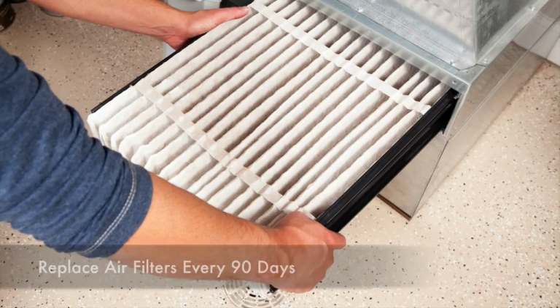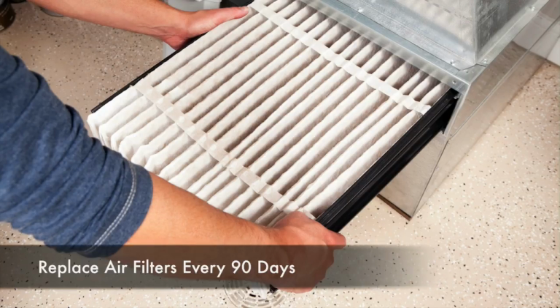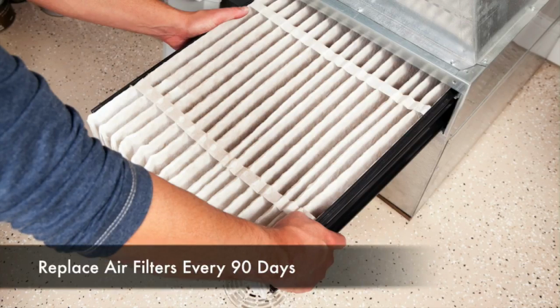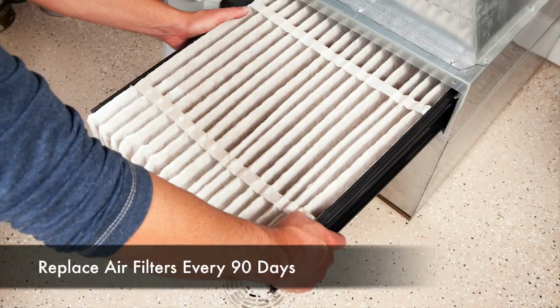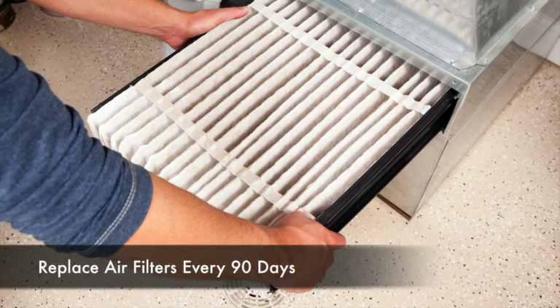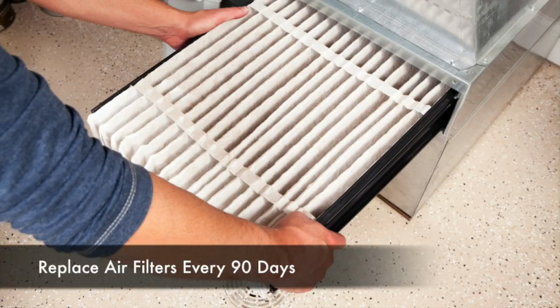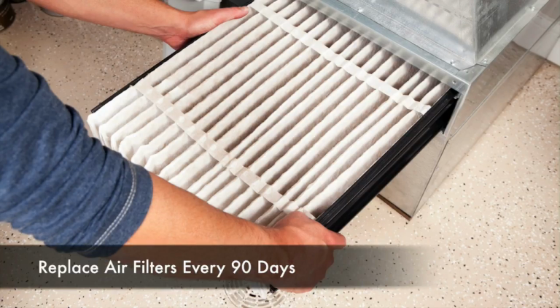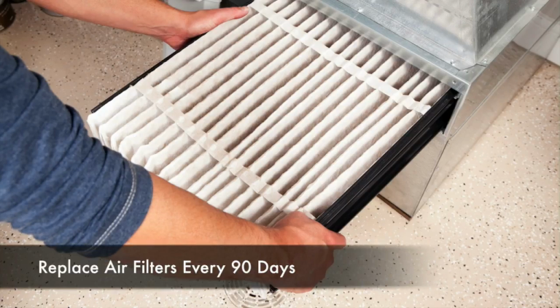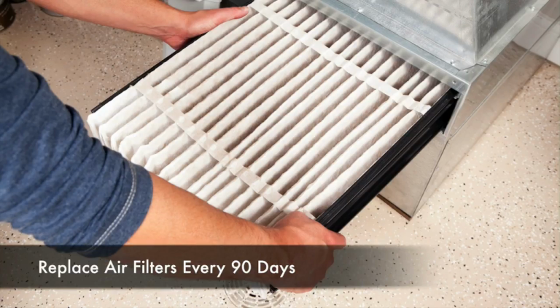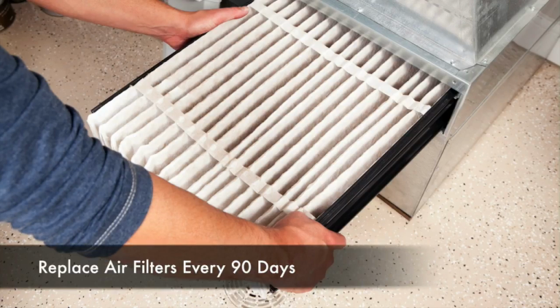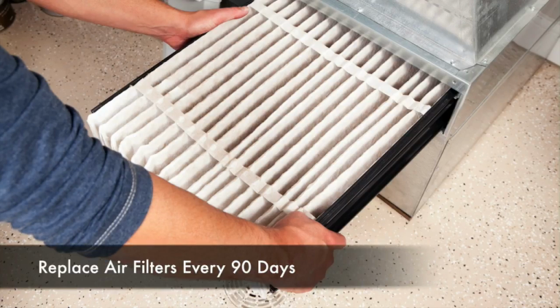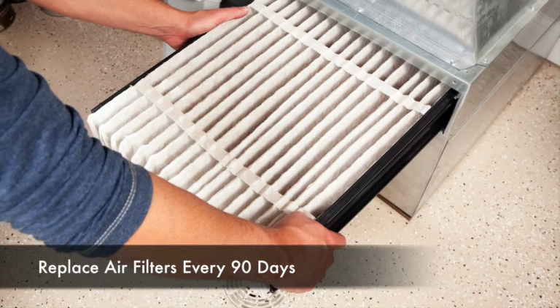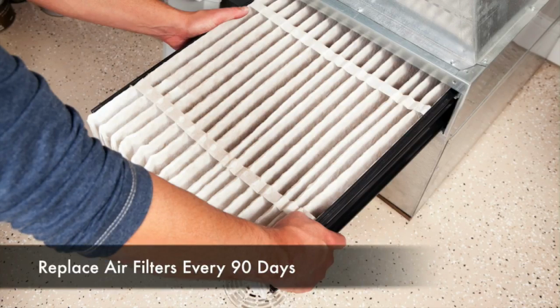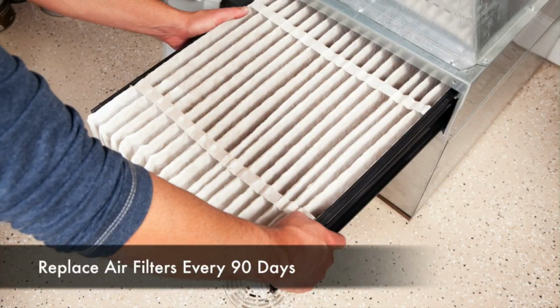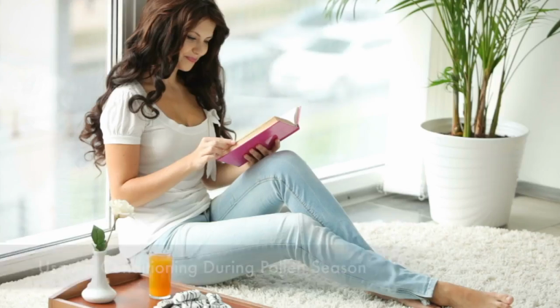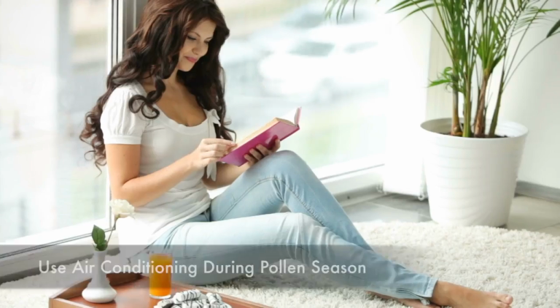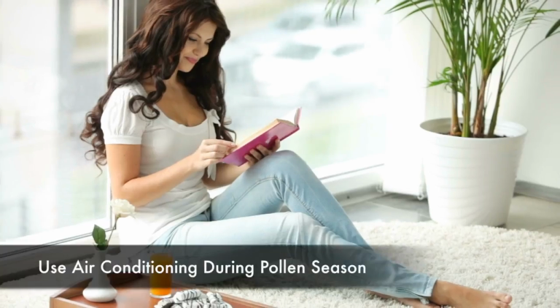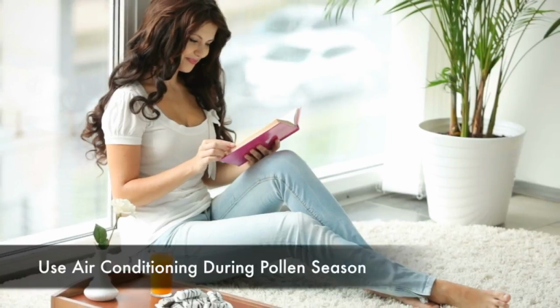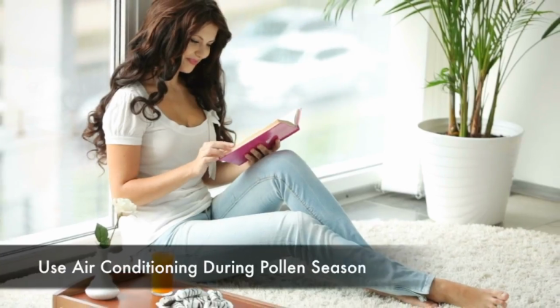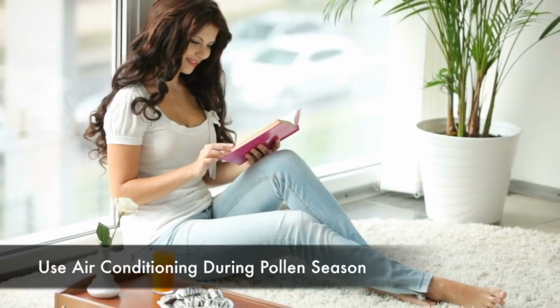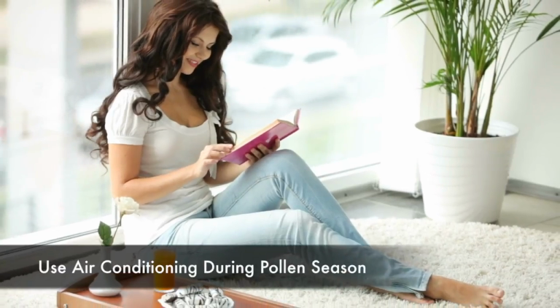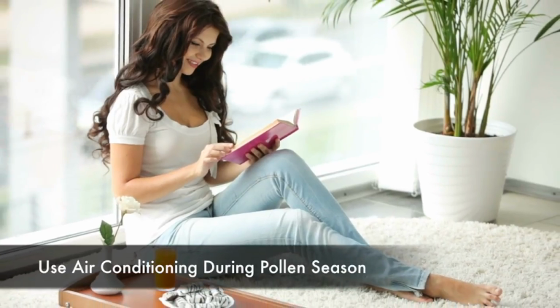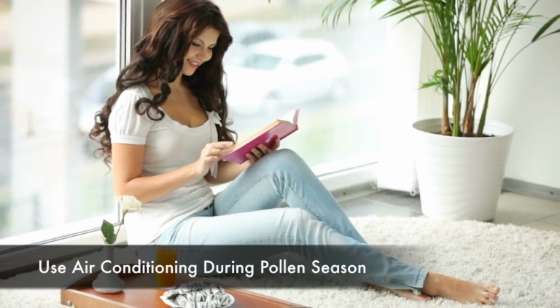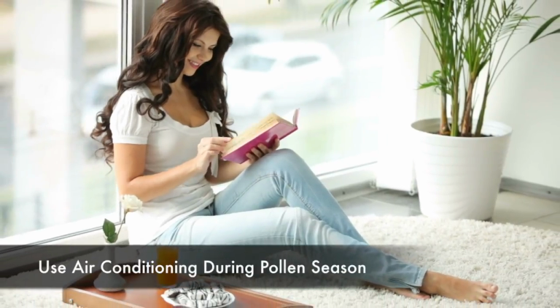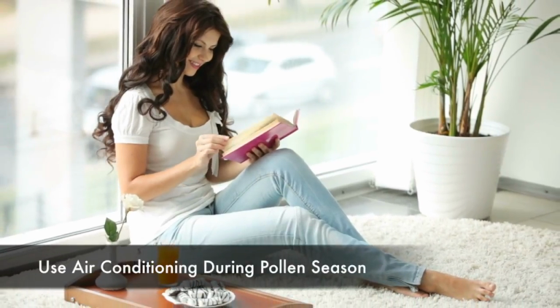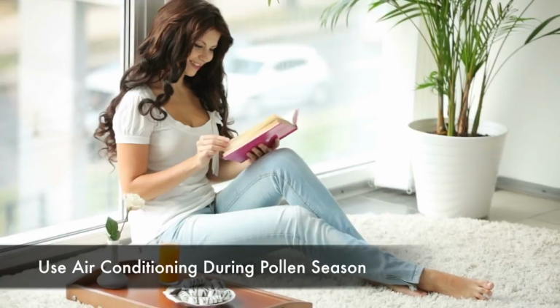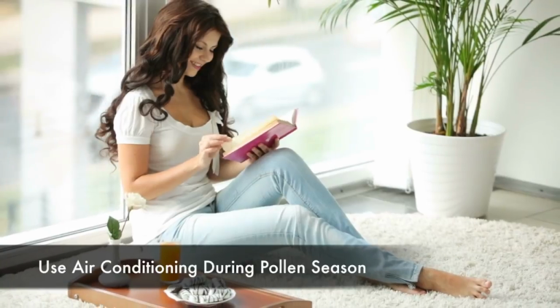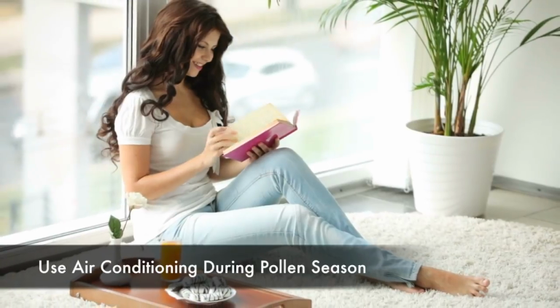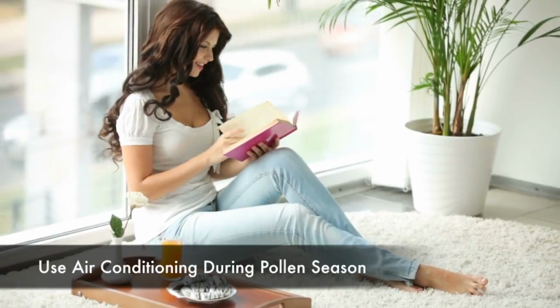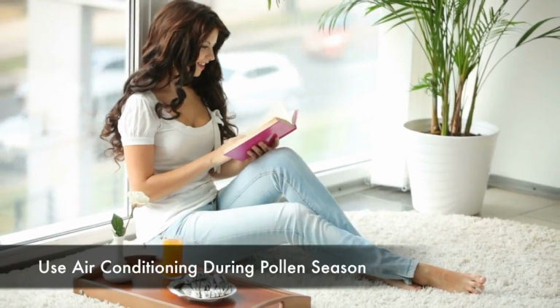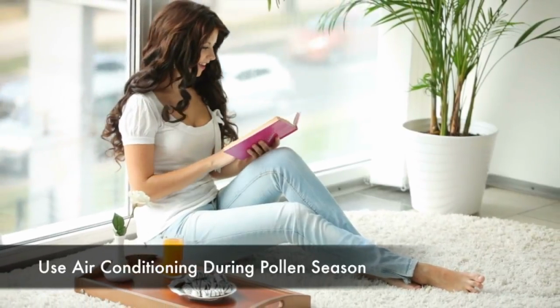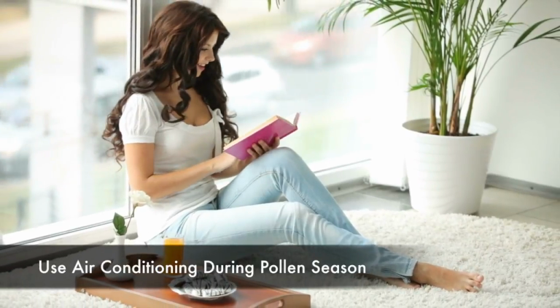Replace air filters every 90 days. During pollen season, keep your windows closed and rely on air conditioning.